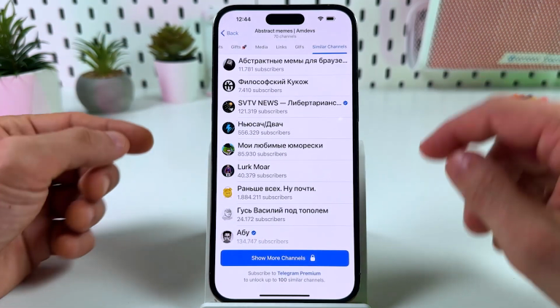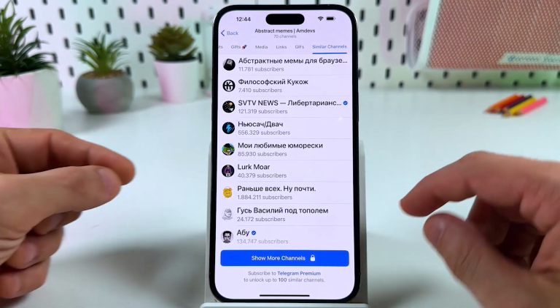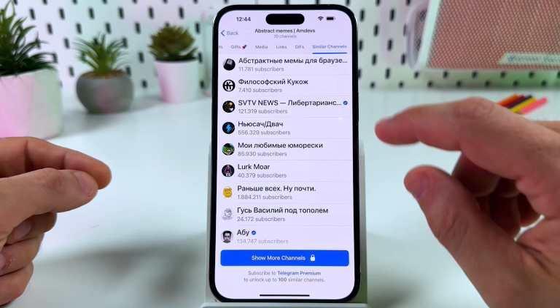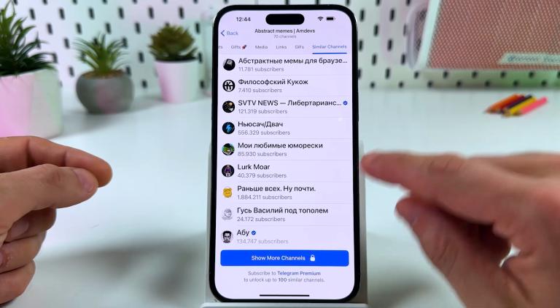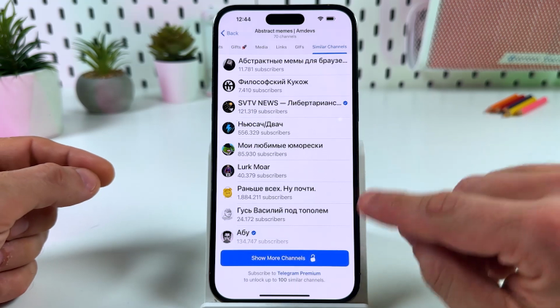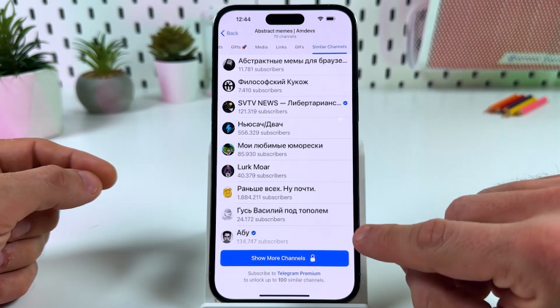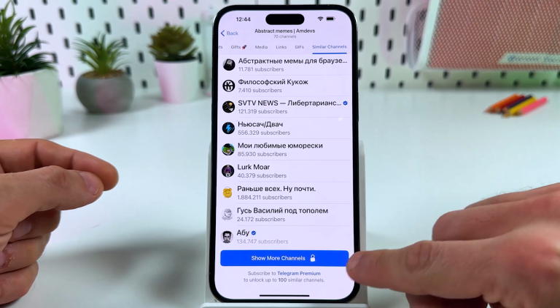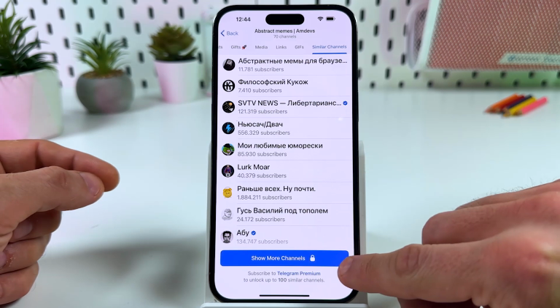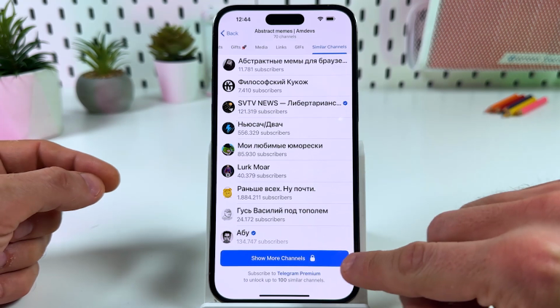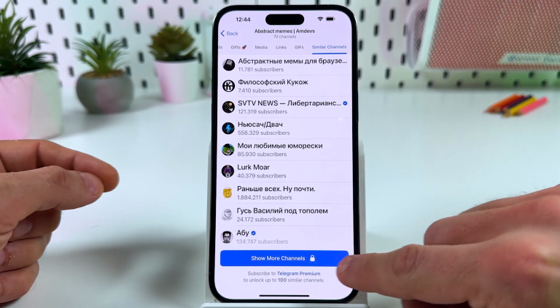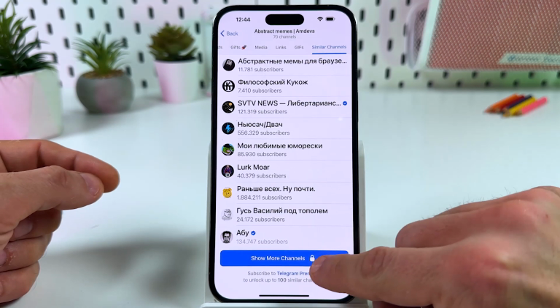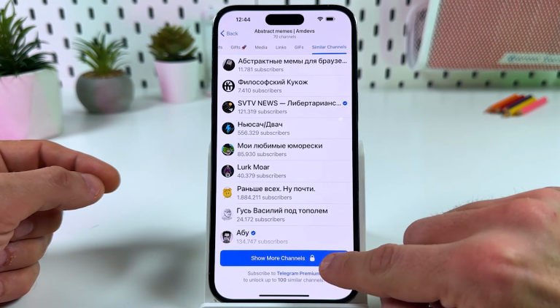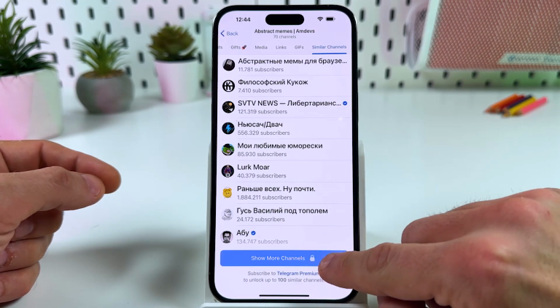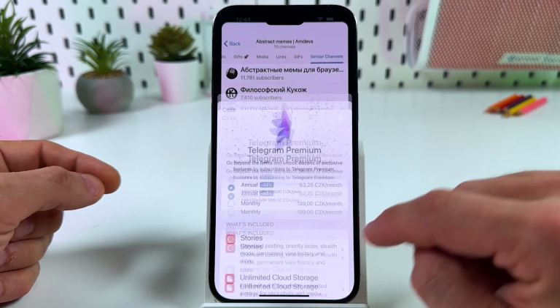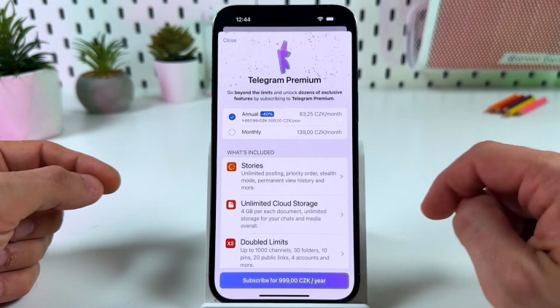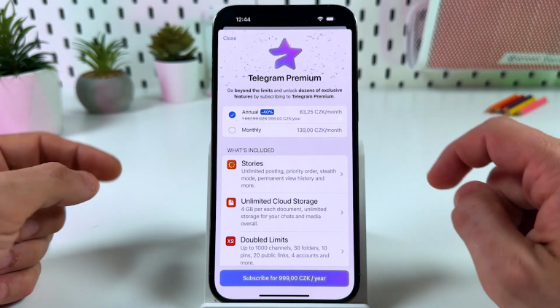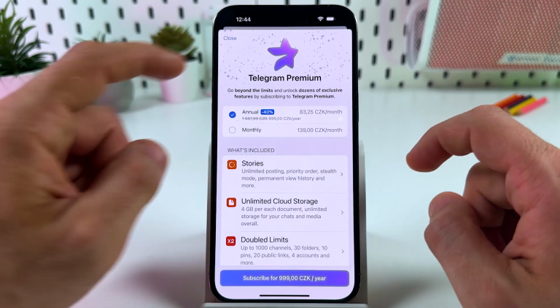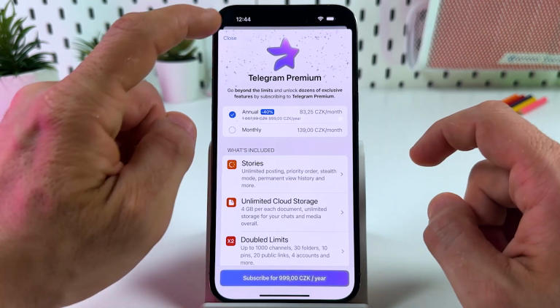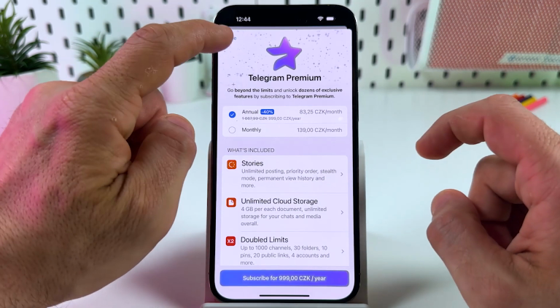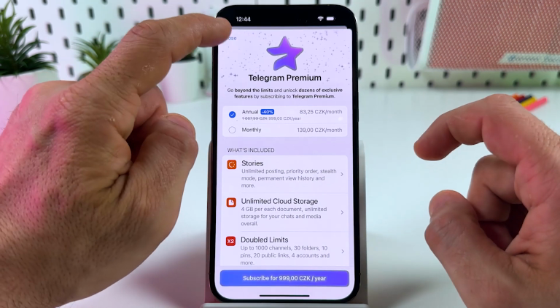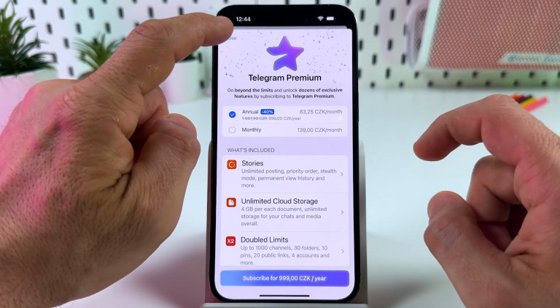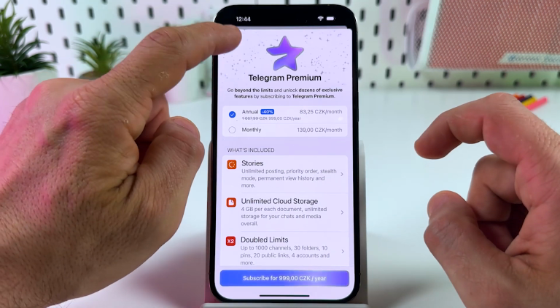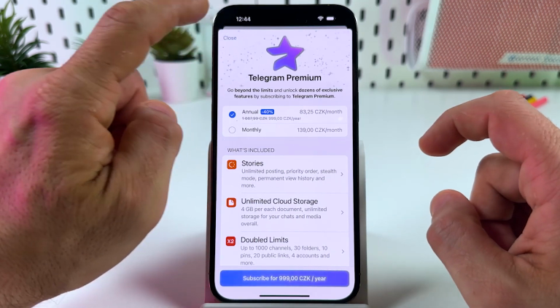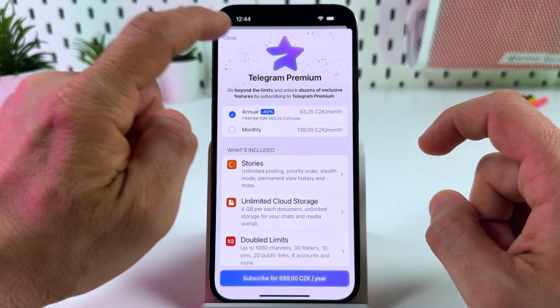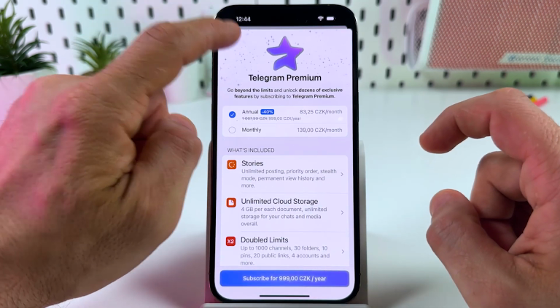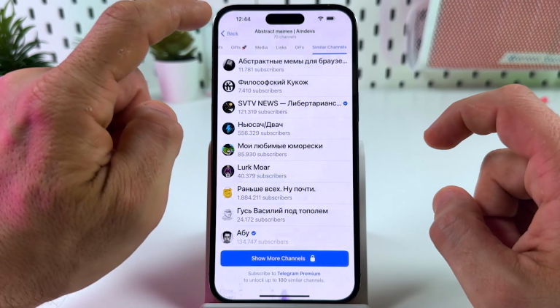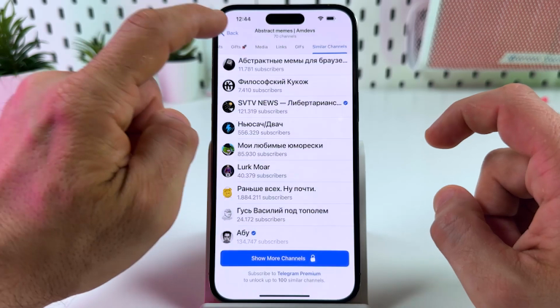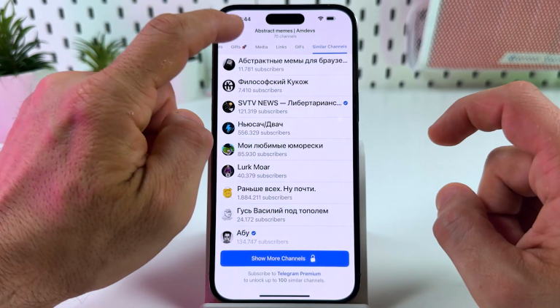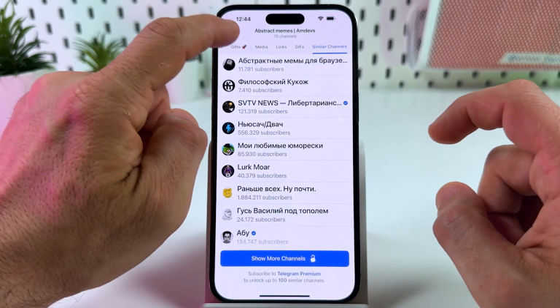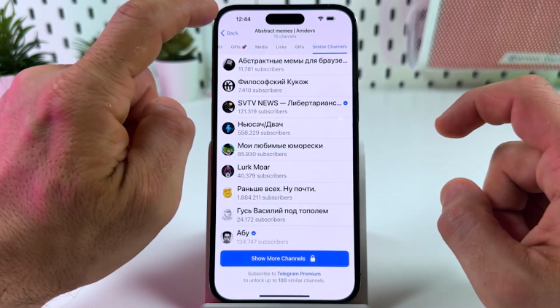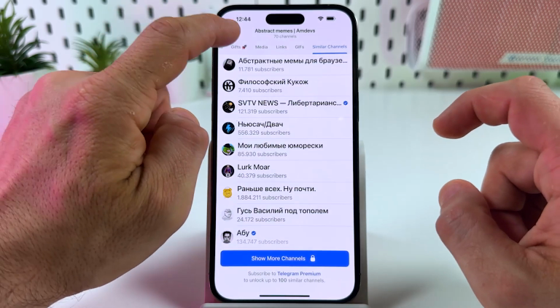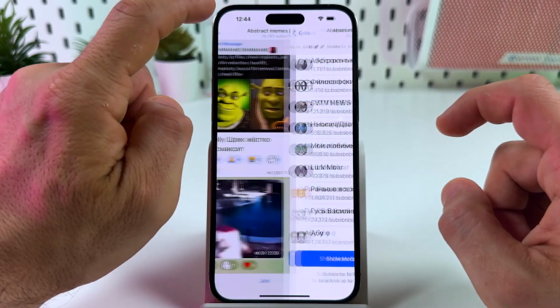If you have a Telegram Premium subscription, you can tap on 'show more channels,' but I don't have Telegram Premium. Now let's go back.